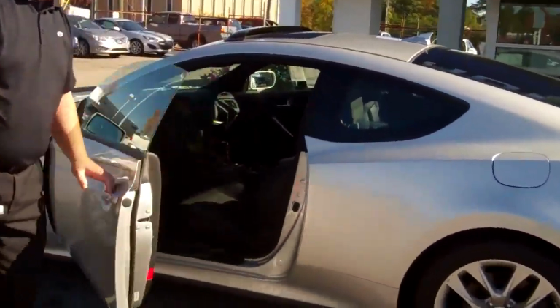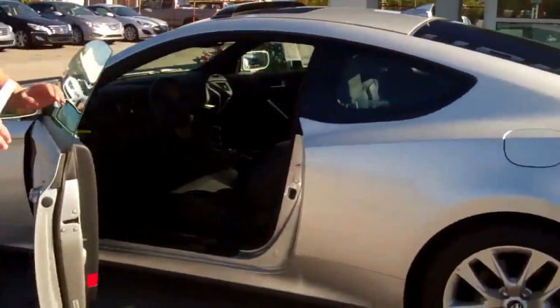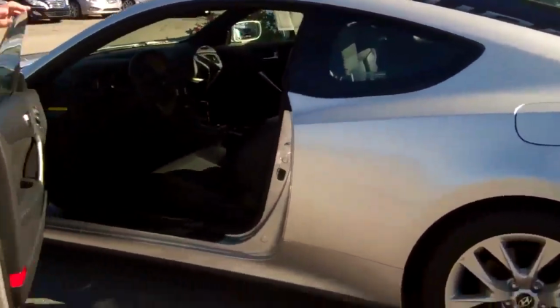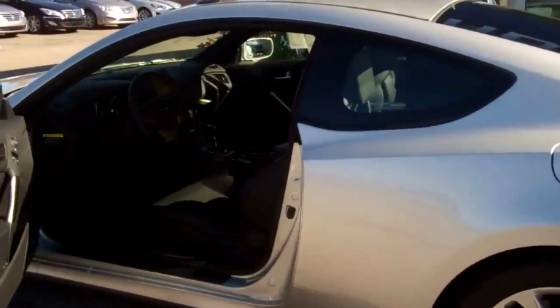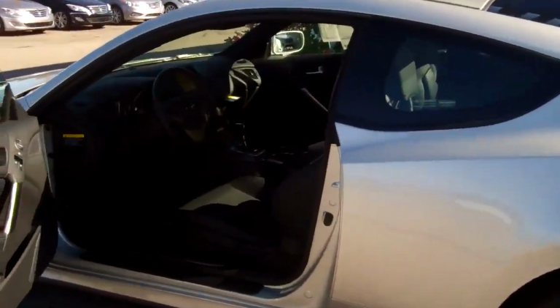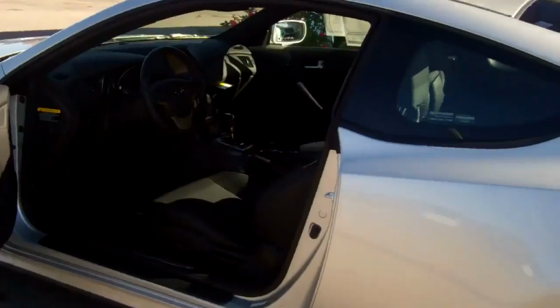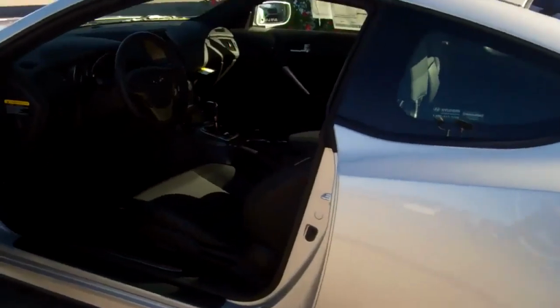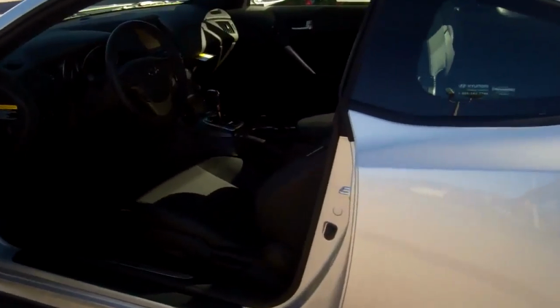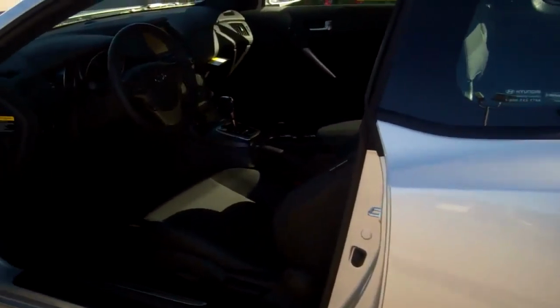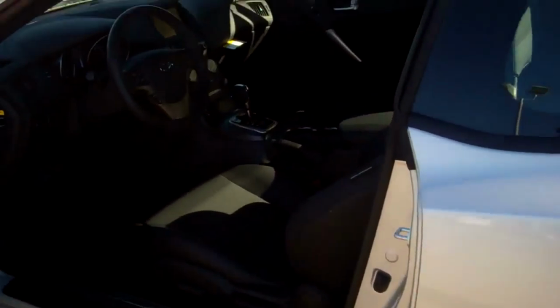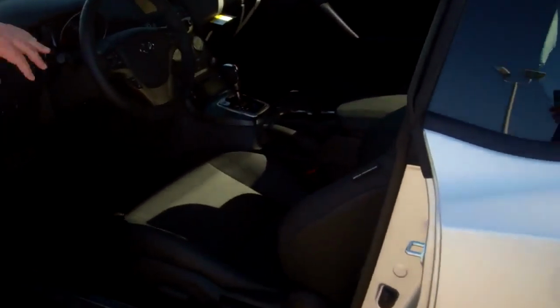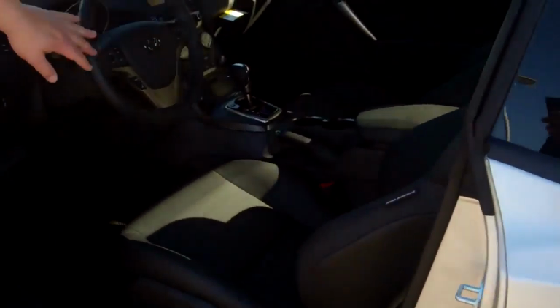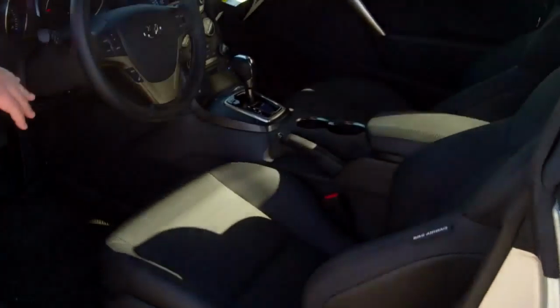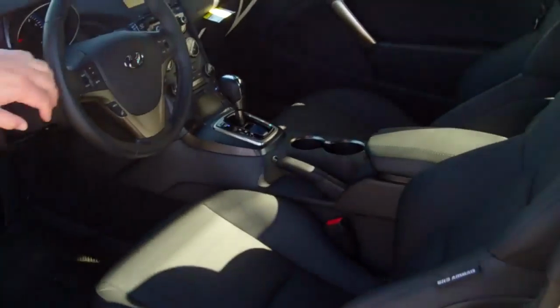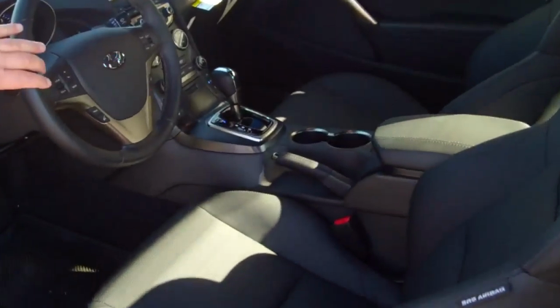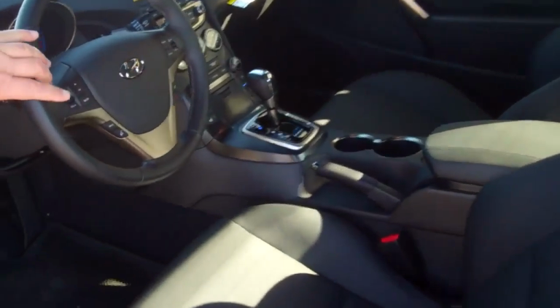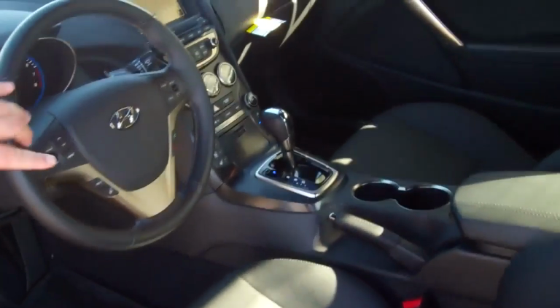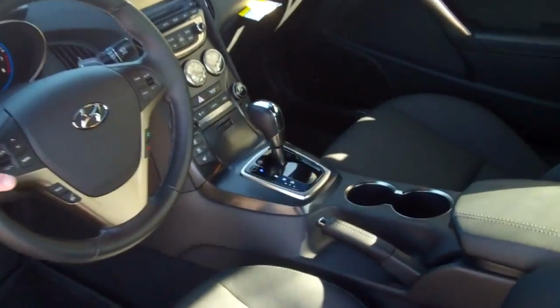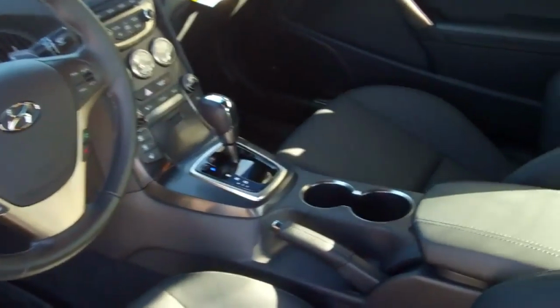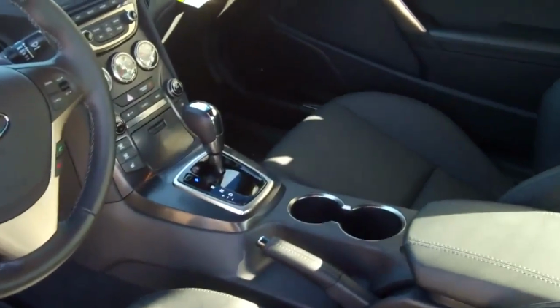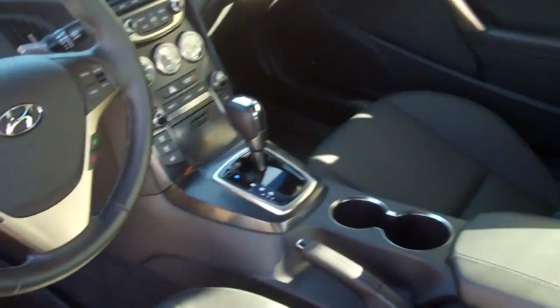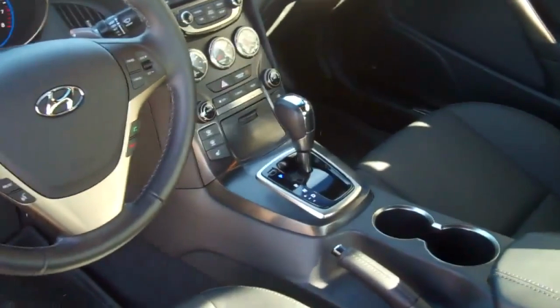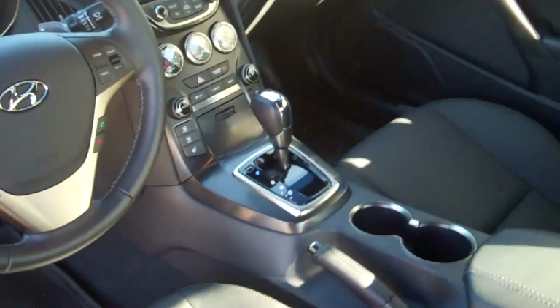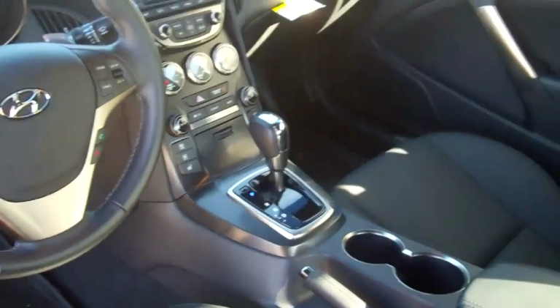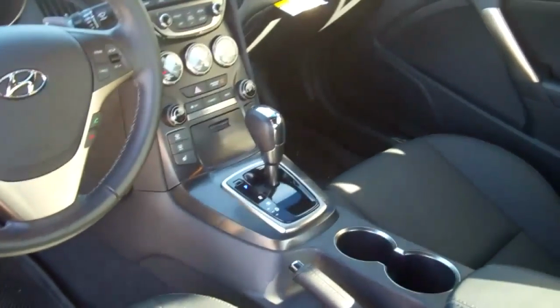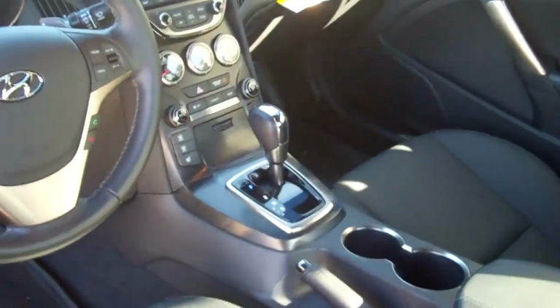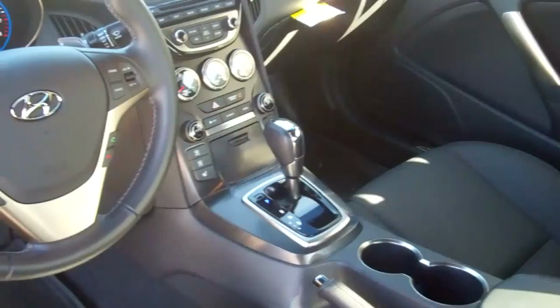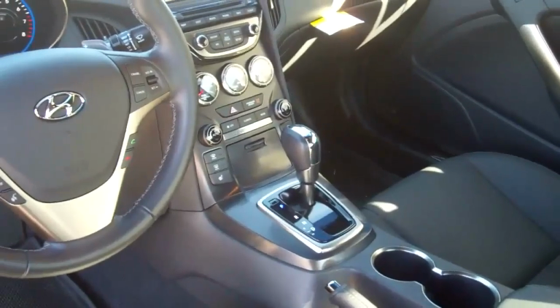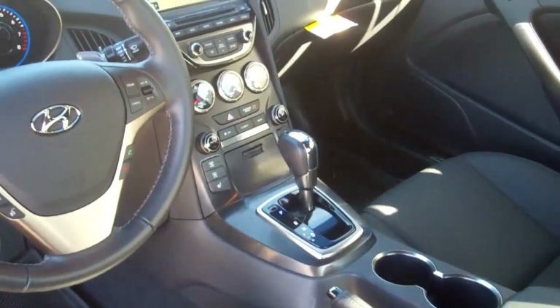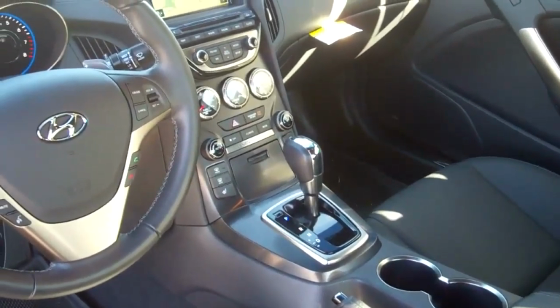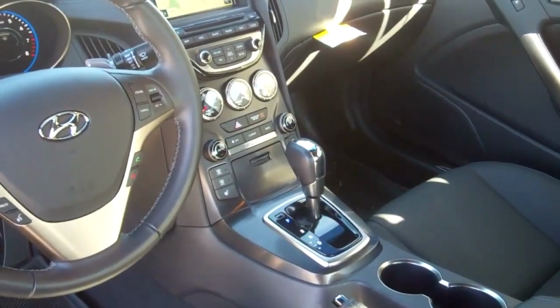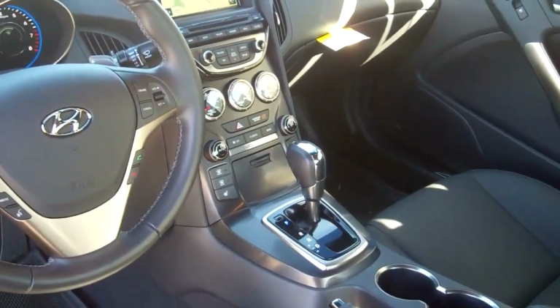As you come on in, you will see it has all your steering wheel controls for safety, radio controls, Bluetooth, cruise control, and it even has paddle shifters.